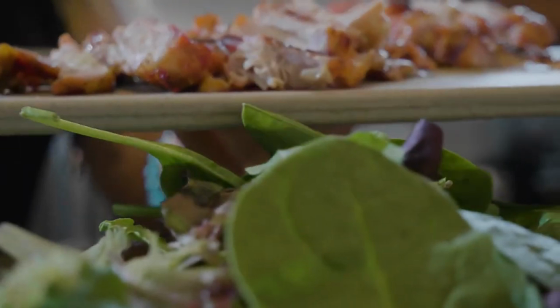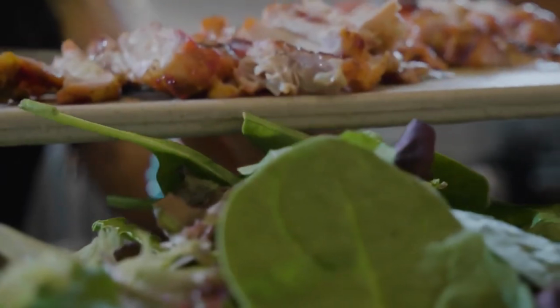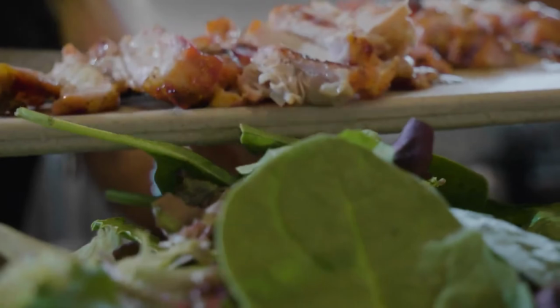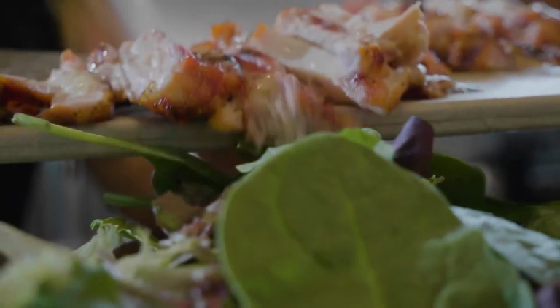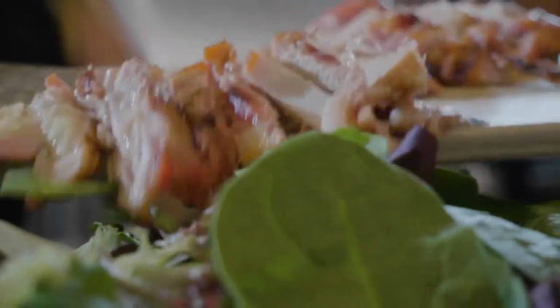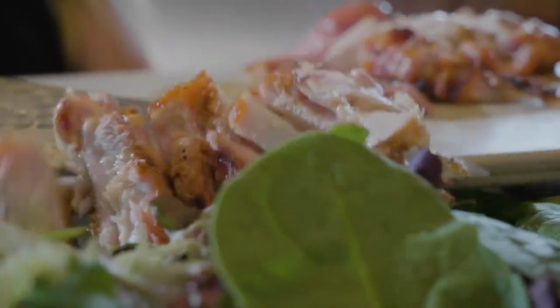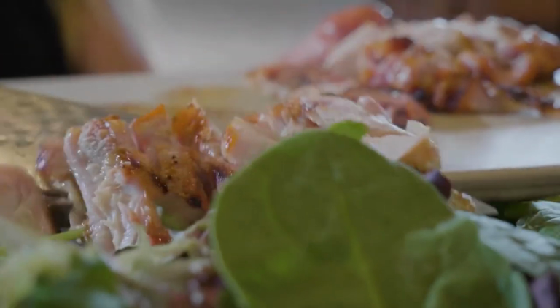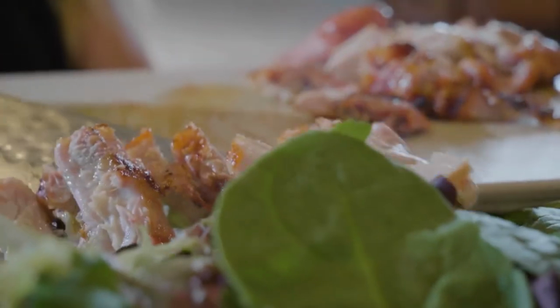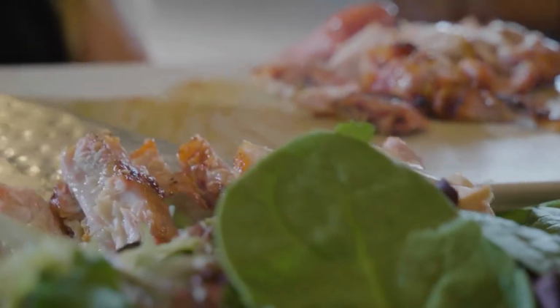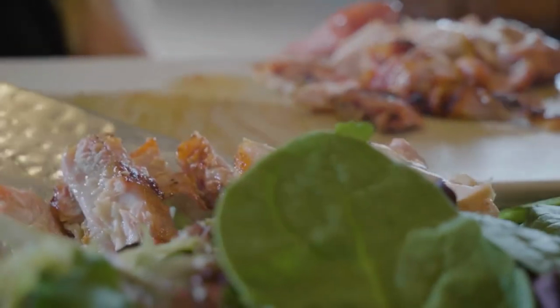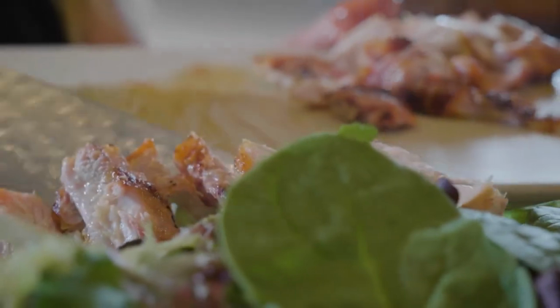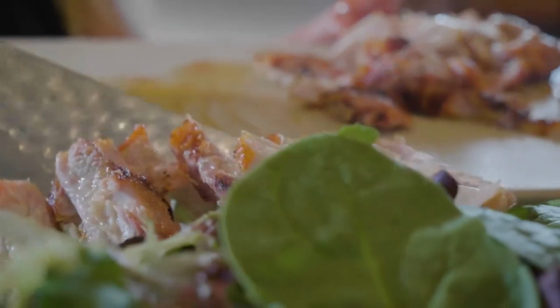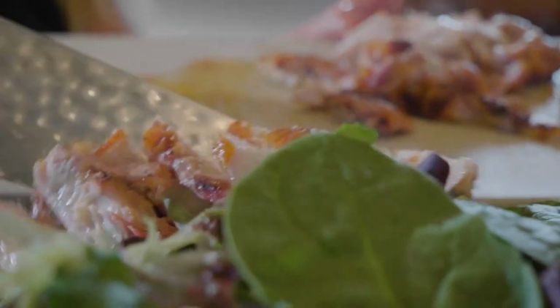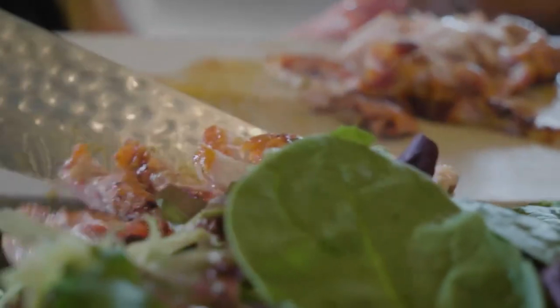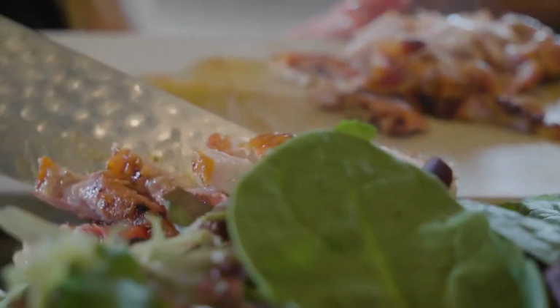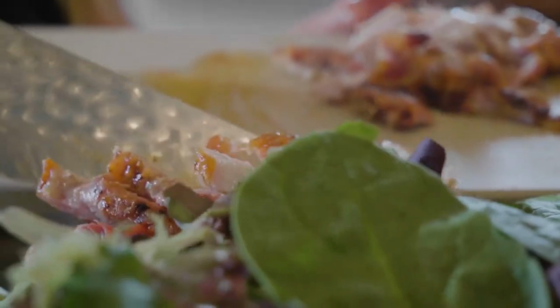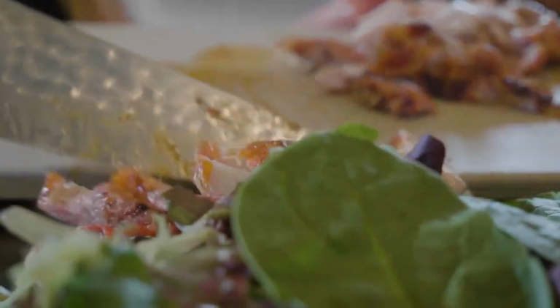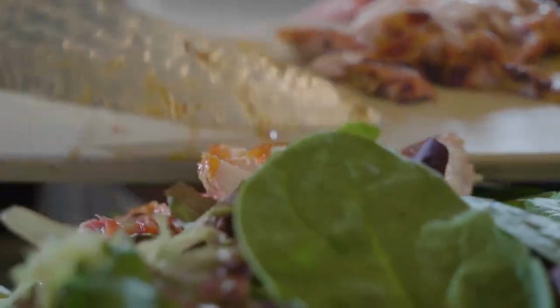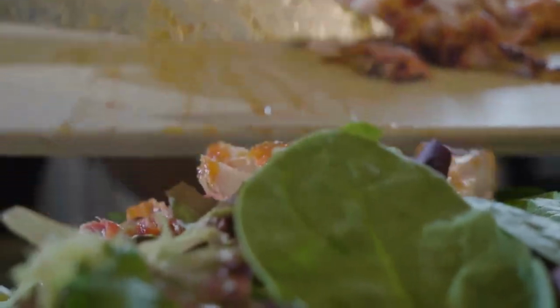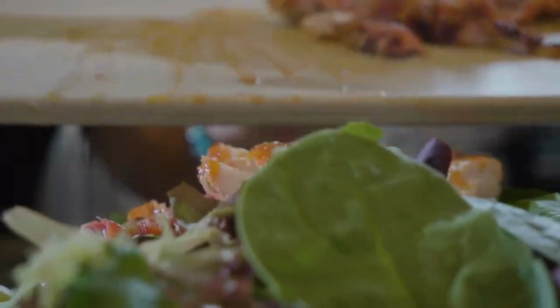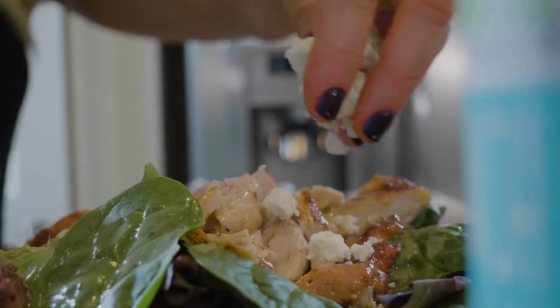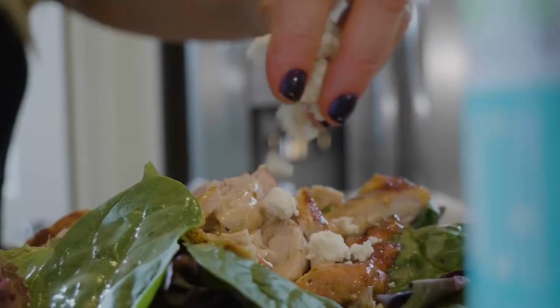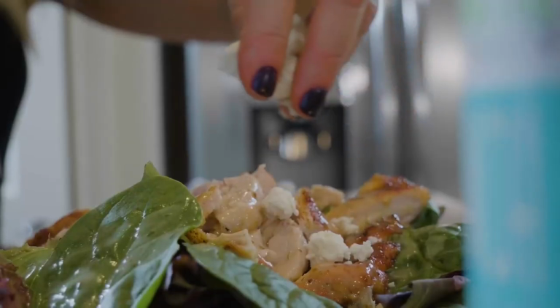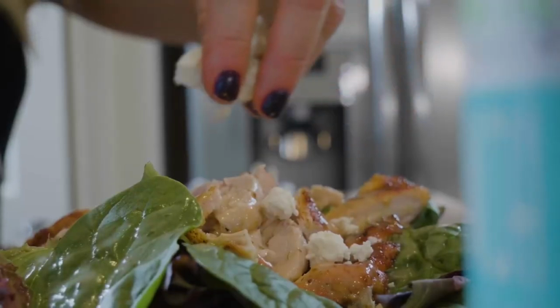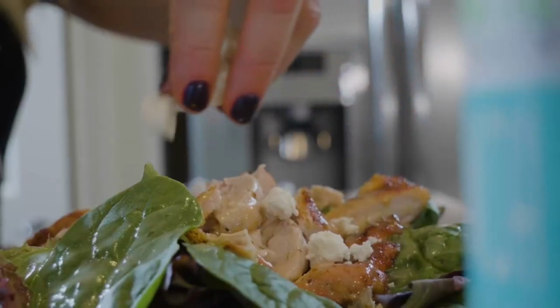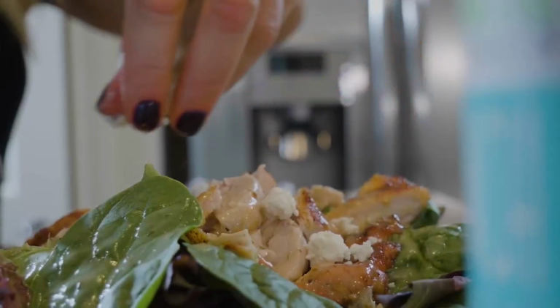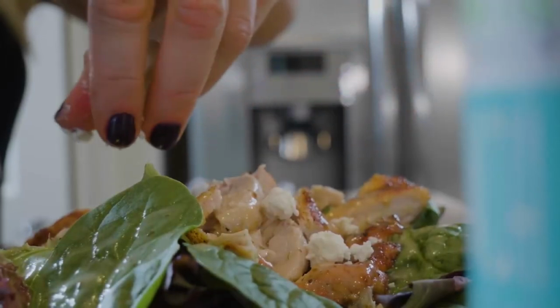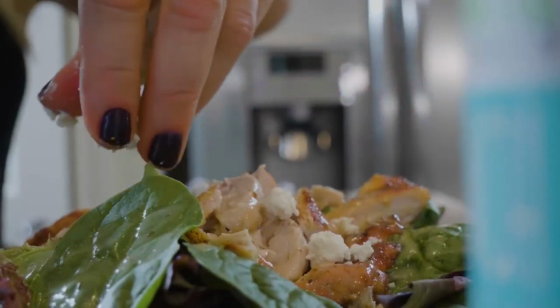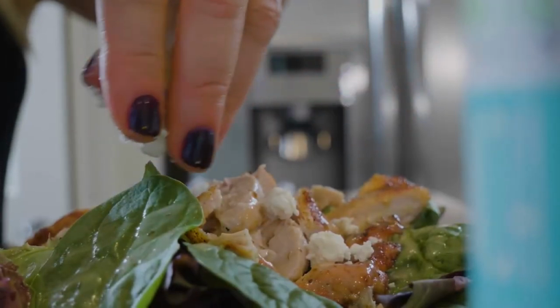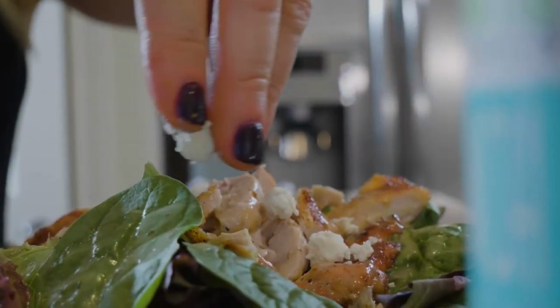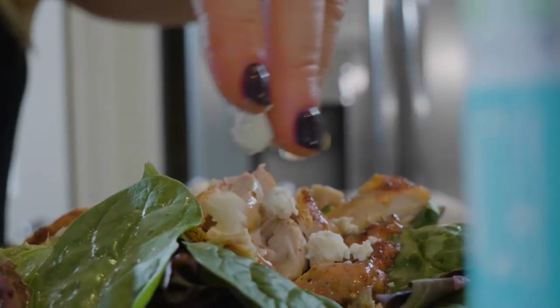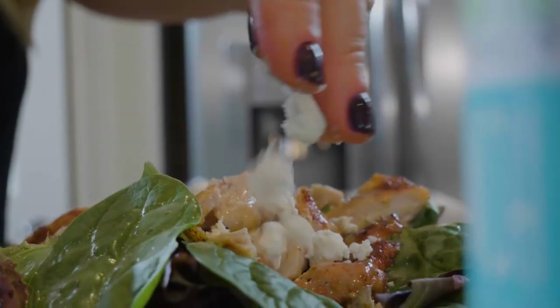Serve it on top of a bed of leafy greens with some feta and some avocado oil-based ranch dressing.